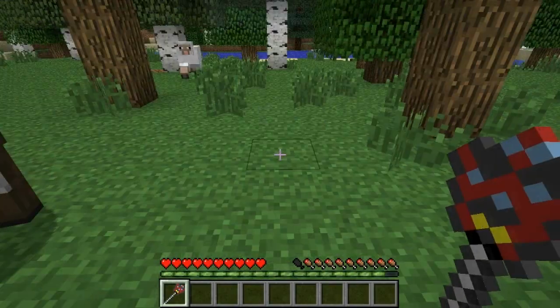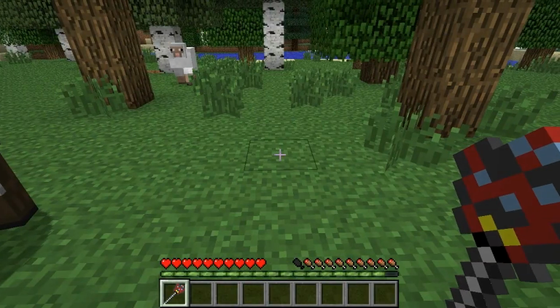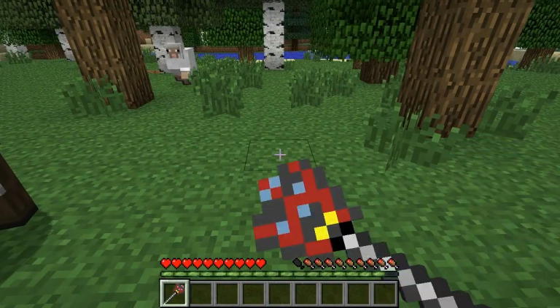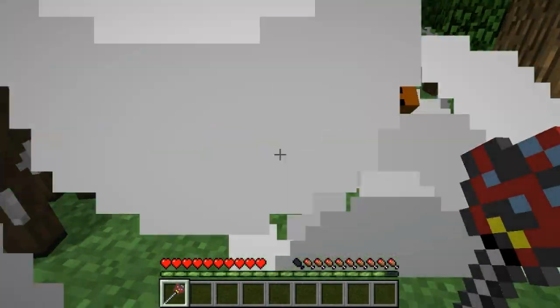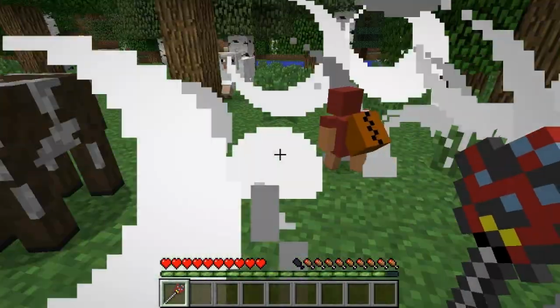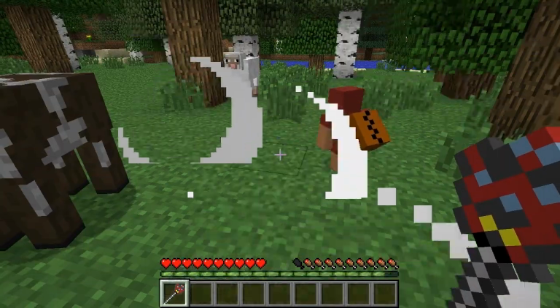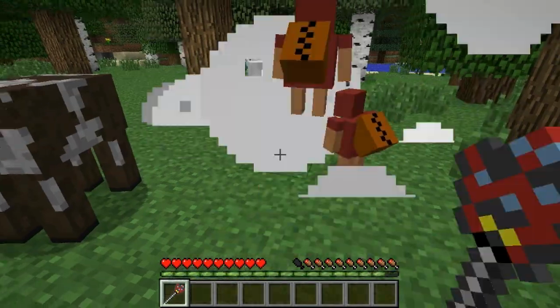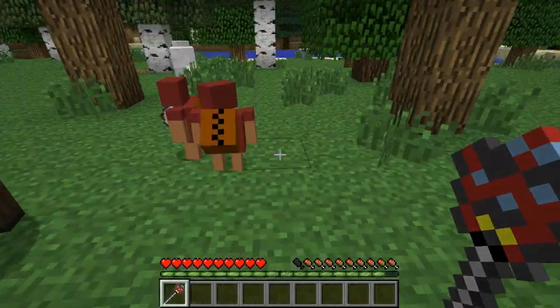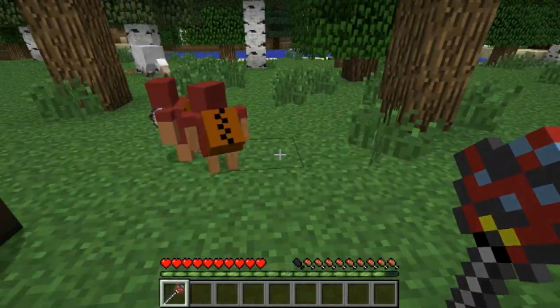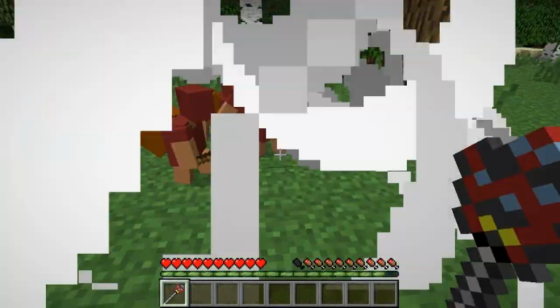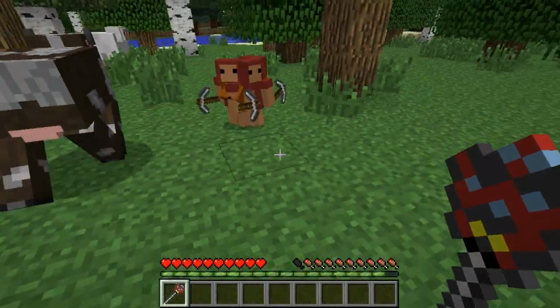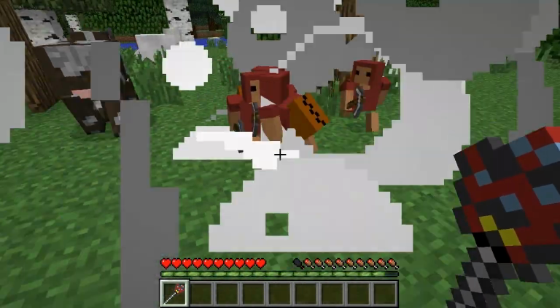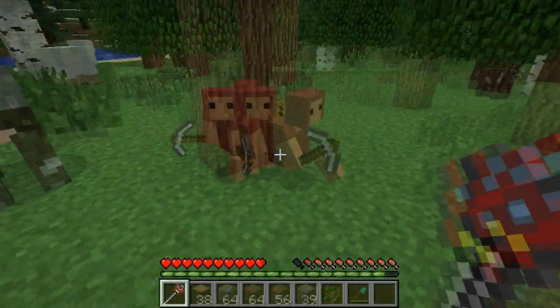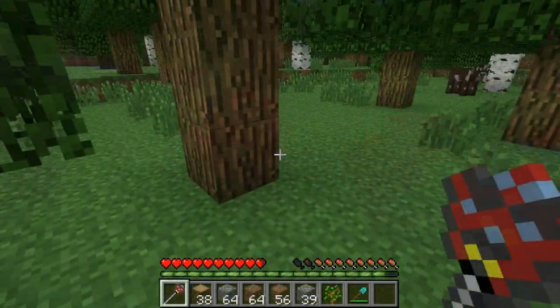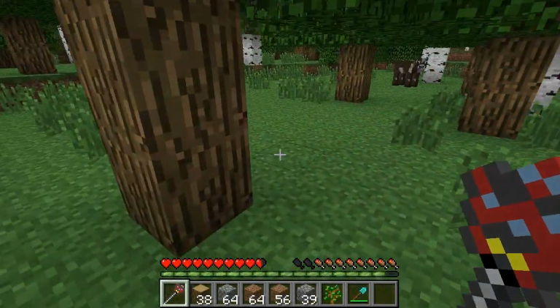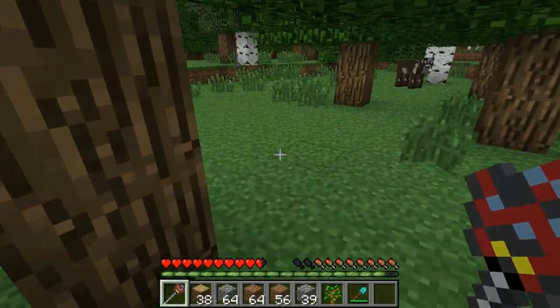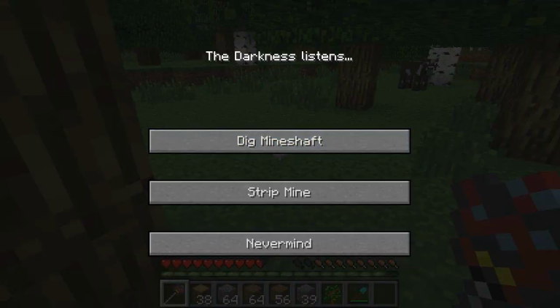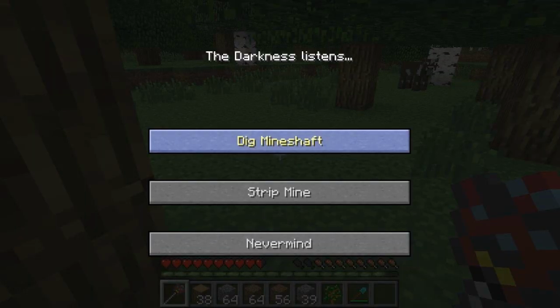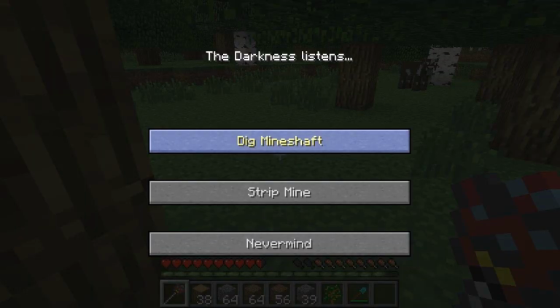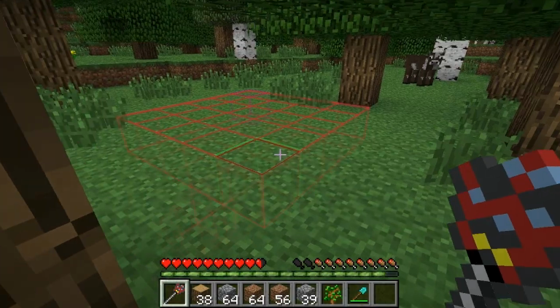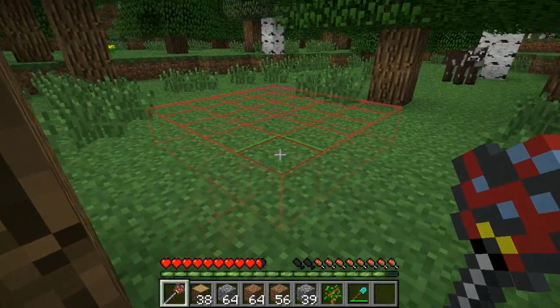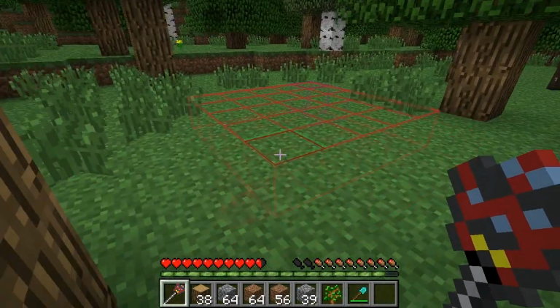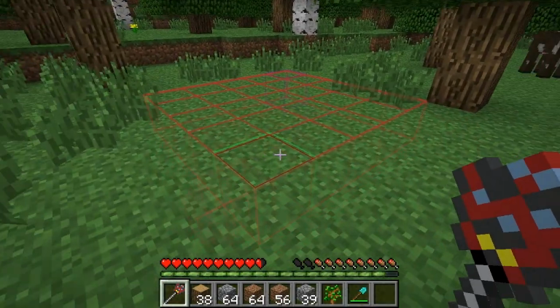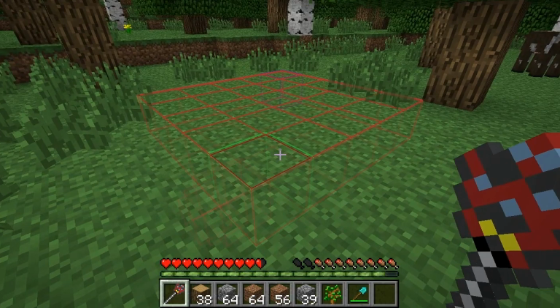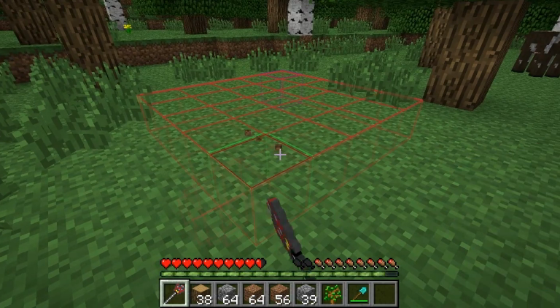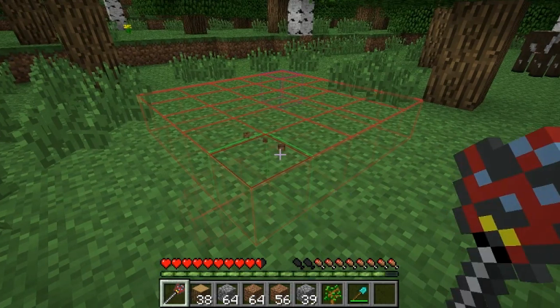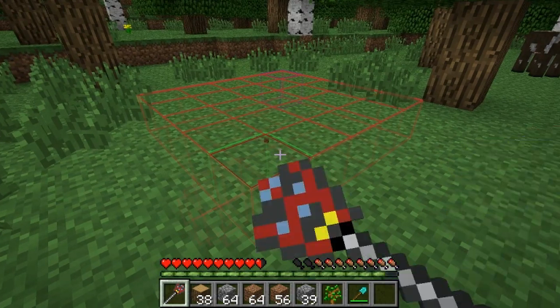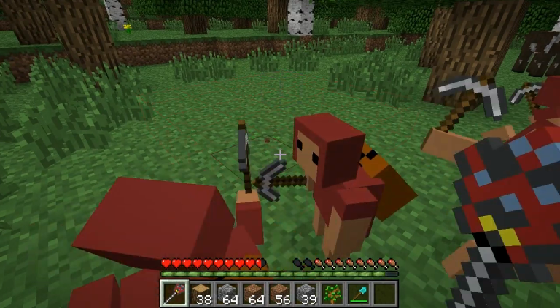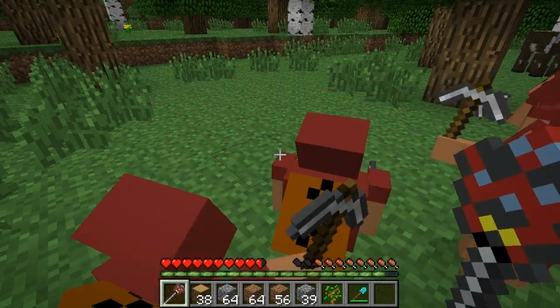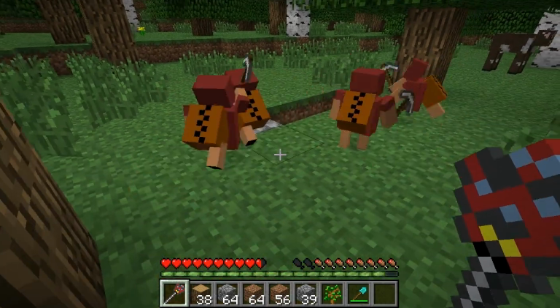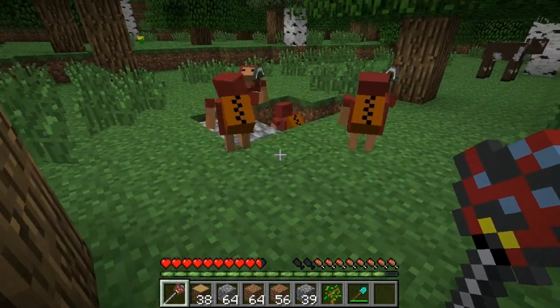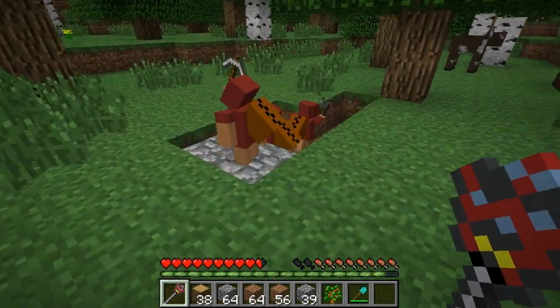Using the Master Staff, you can summon and command up to 4 minions. They can dig mine shafts which reach all the way down to bedrock, stairs included.